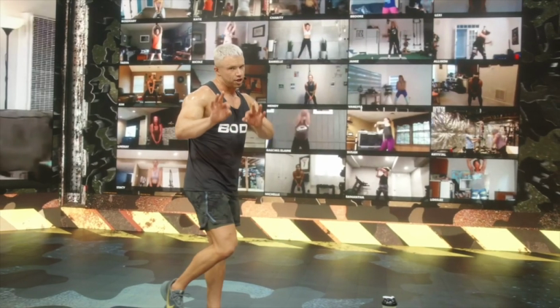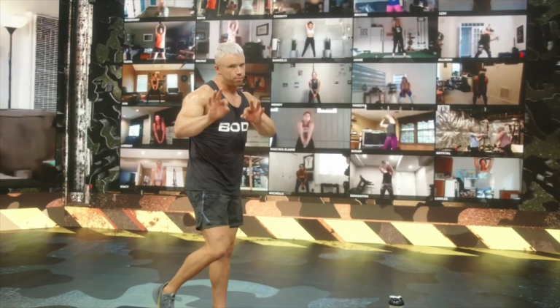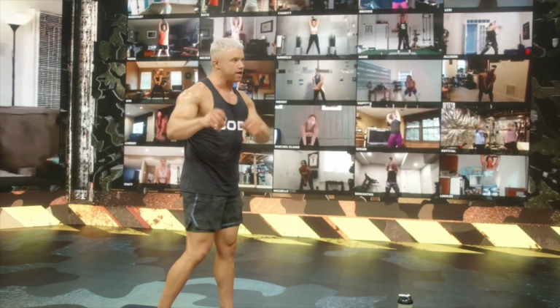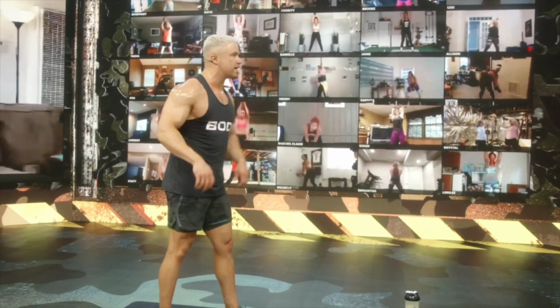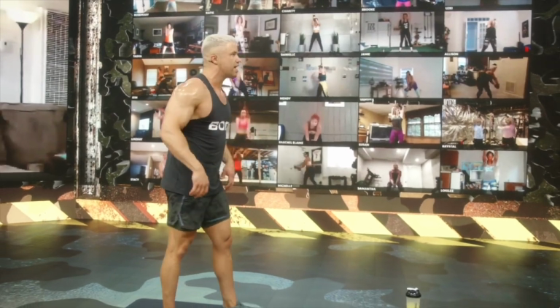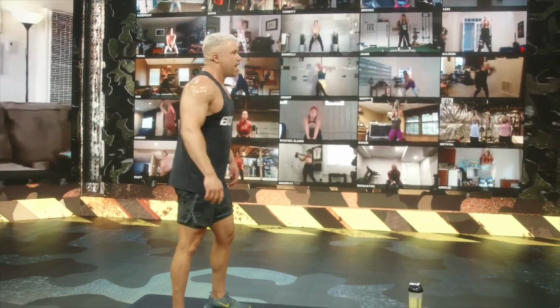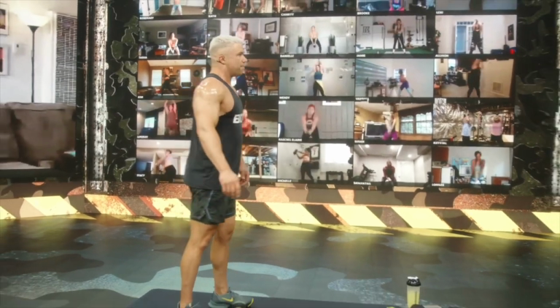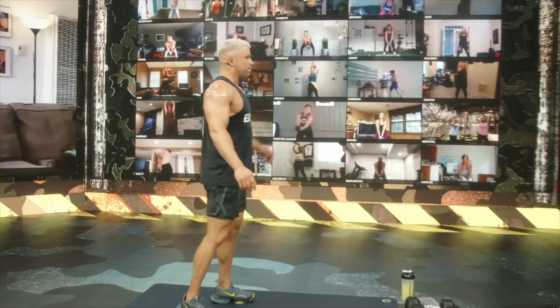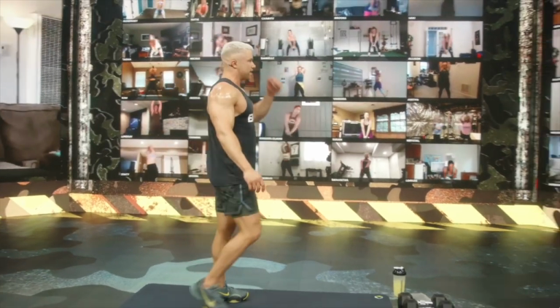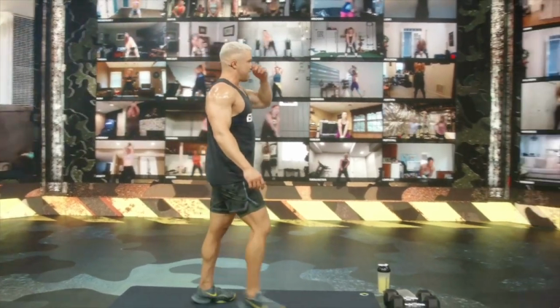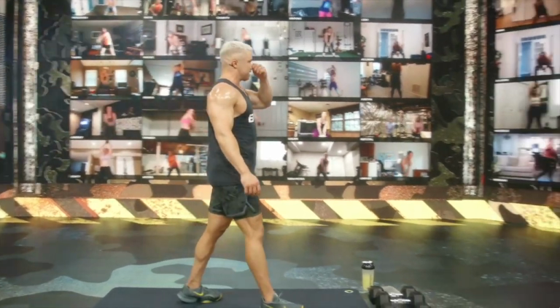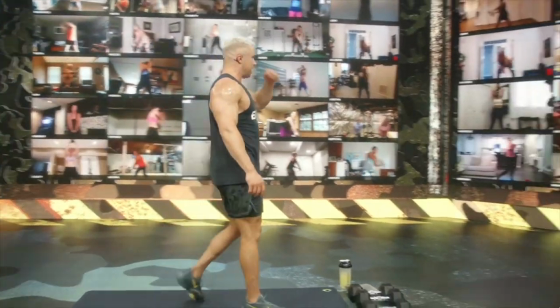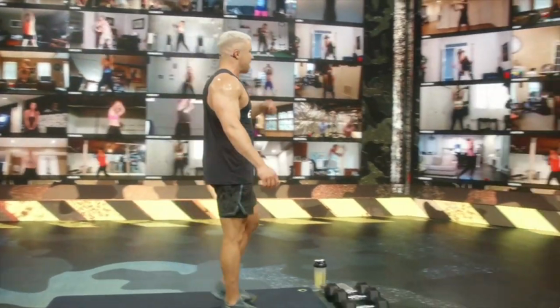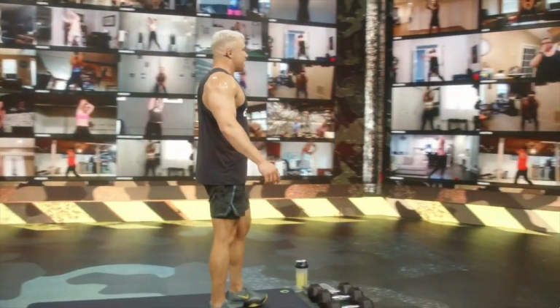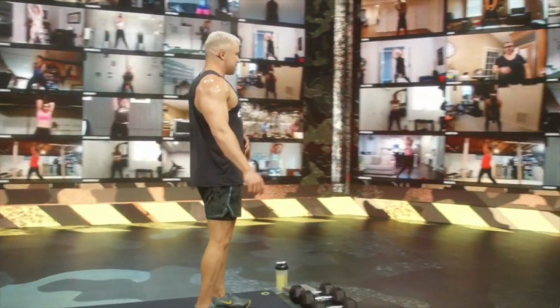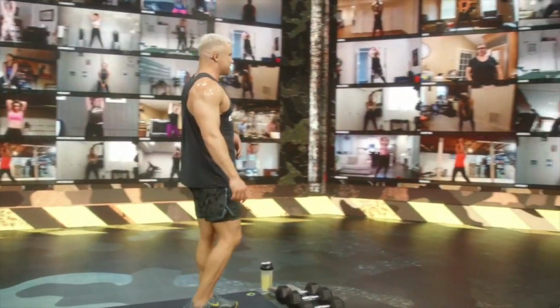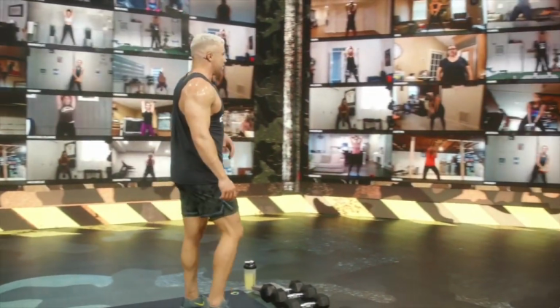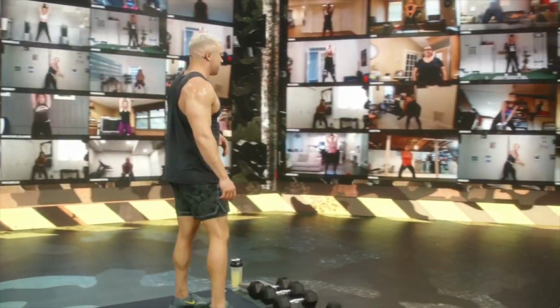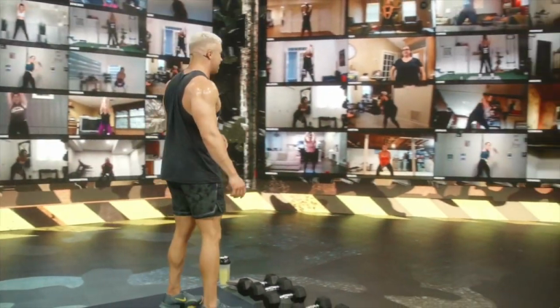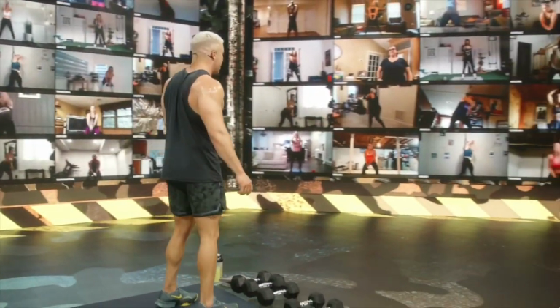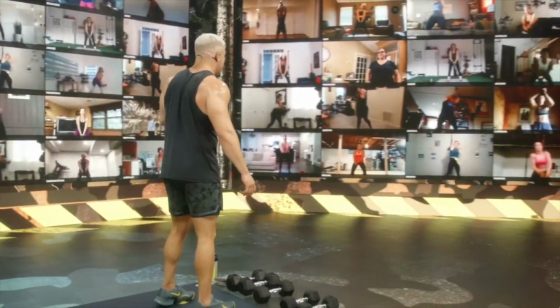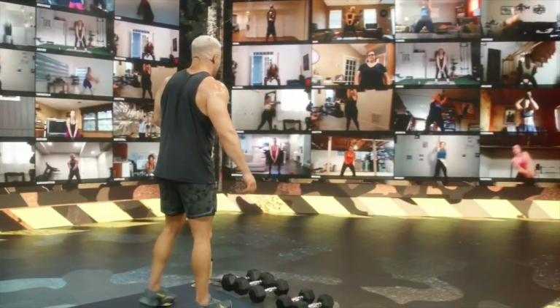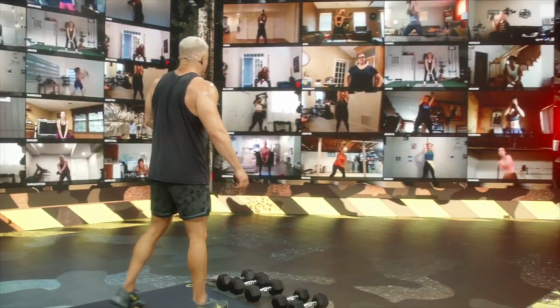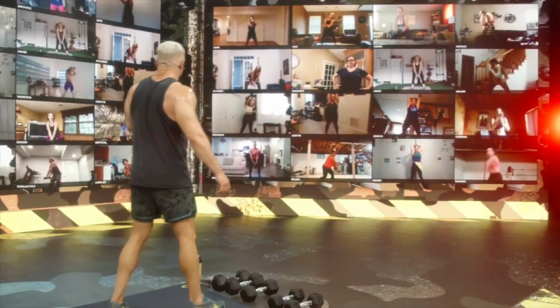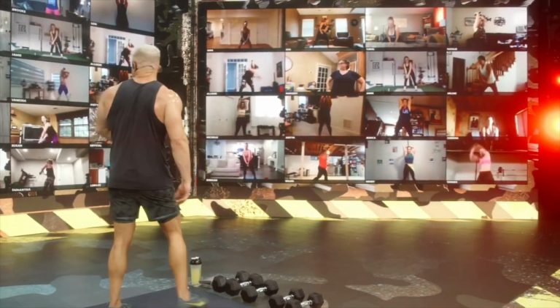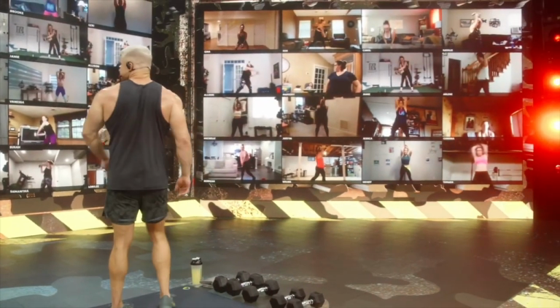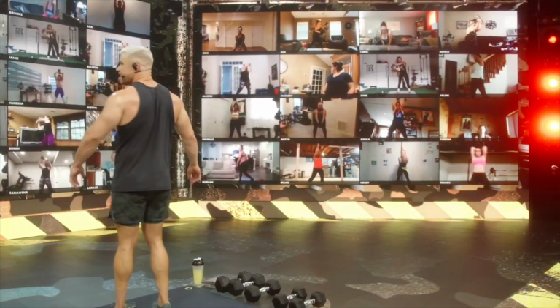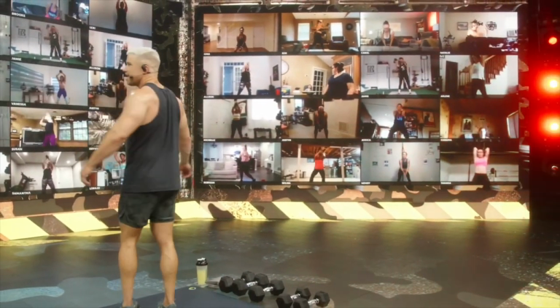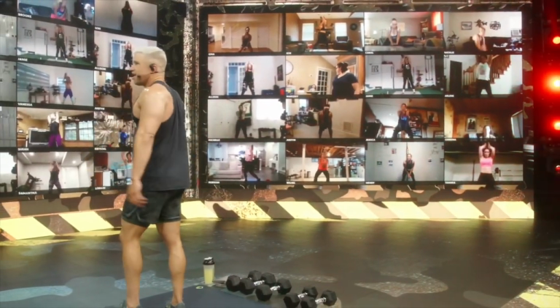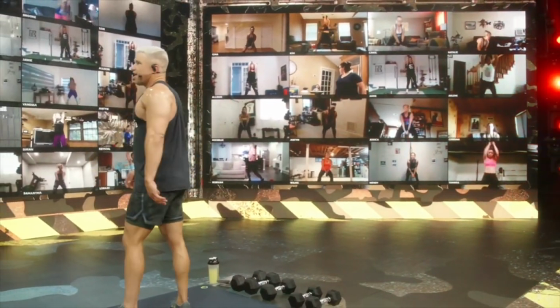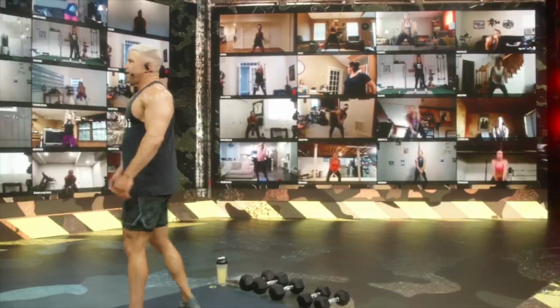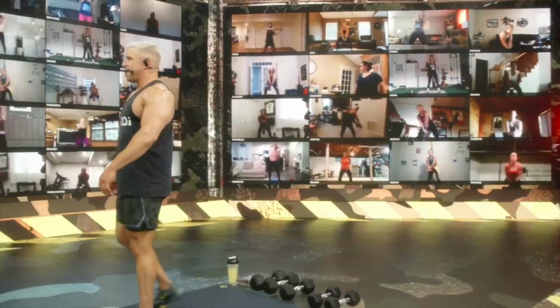And for the Body program, there's something called the BODcast, which I was able to jump into, and it's a ton of fun.